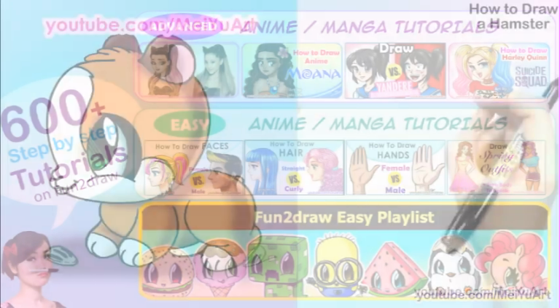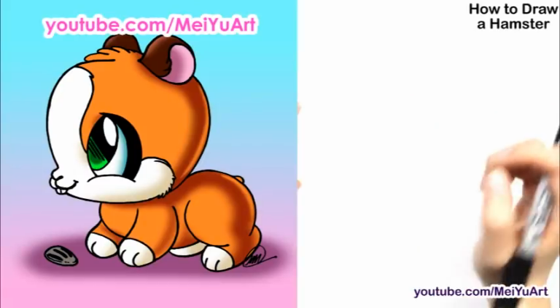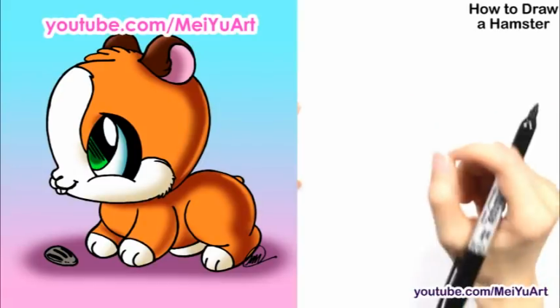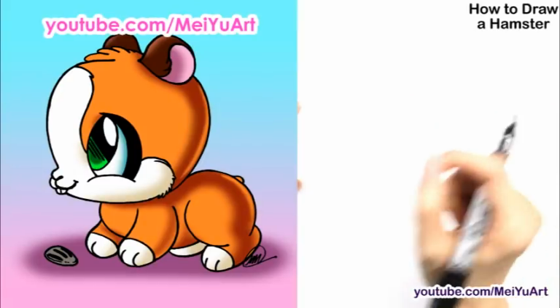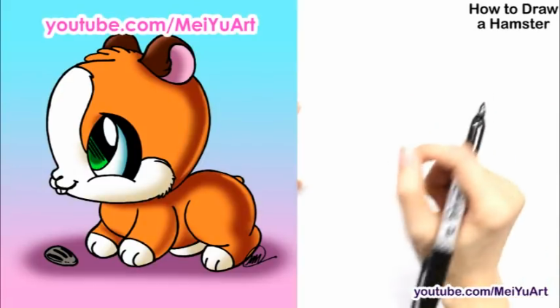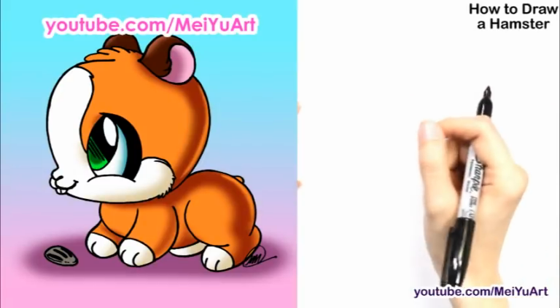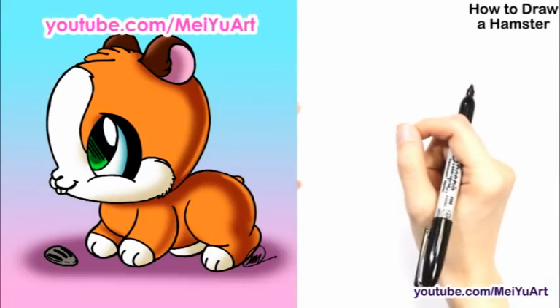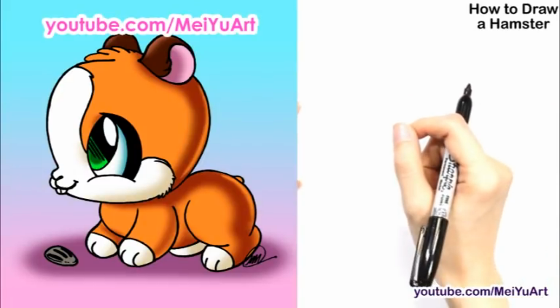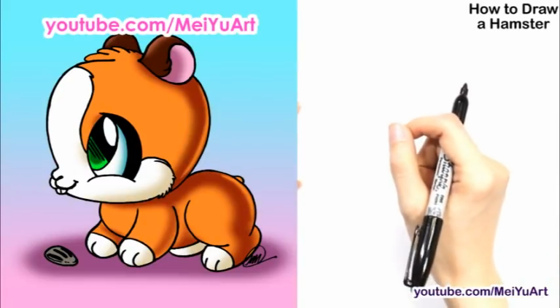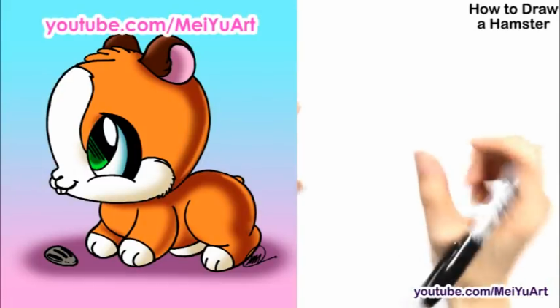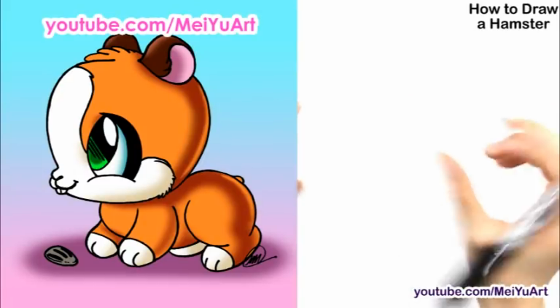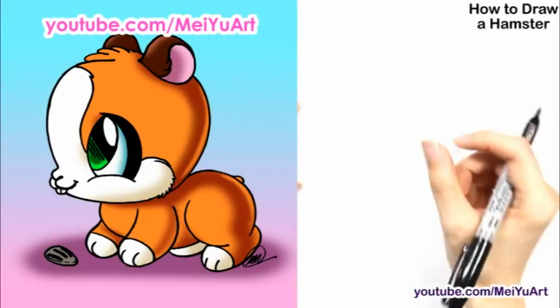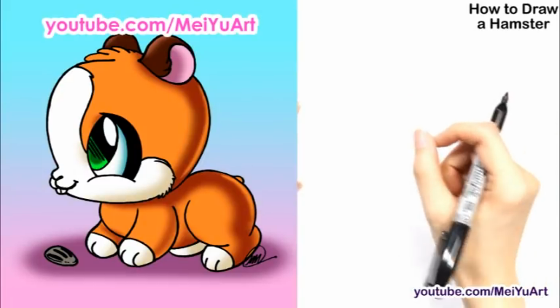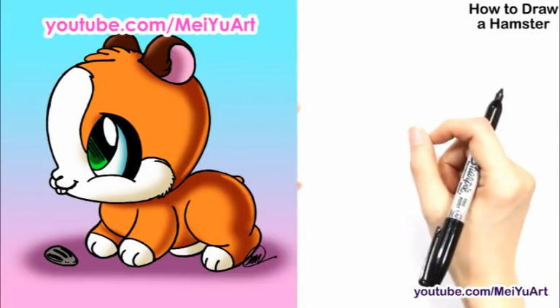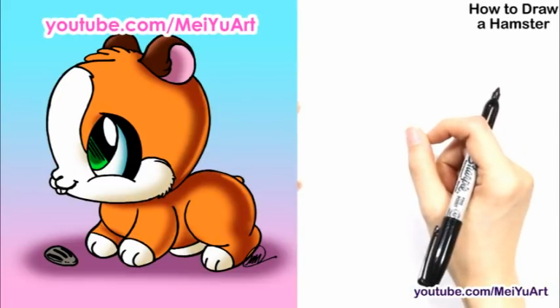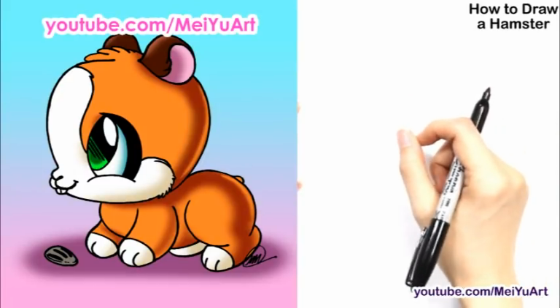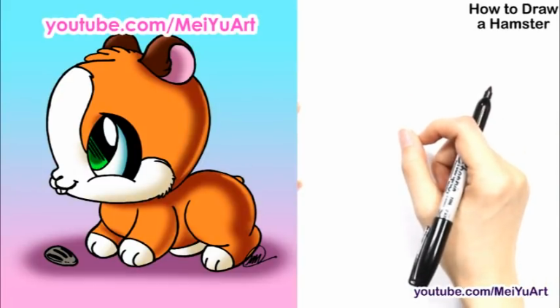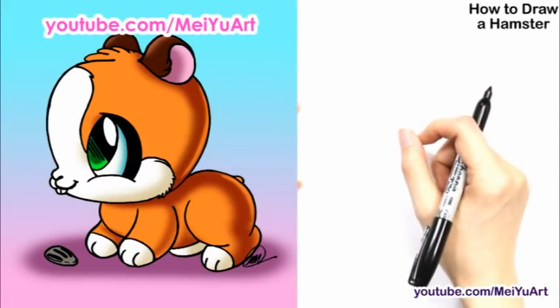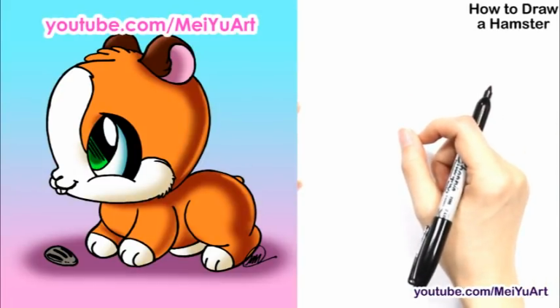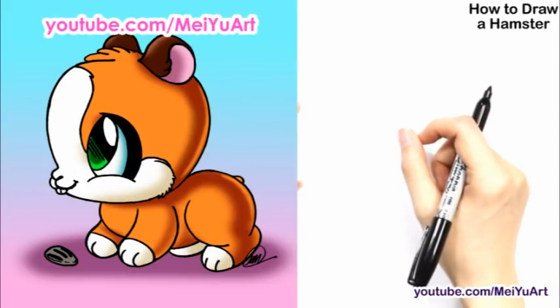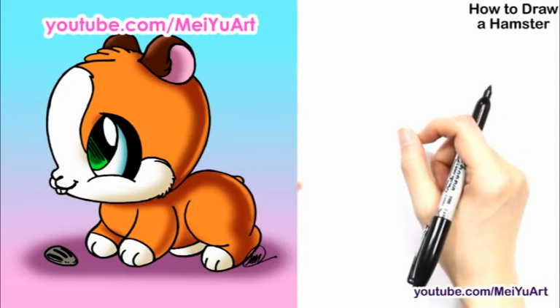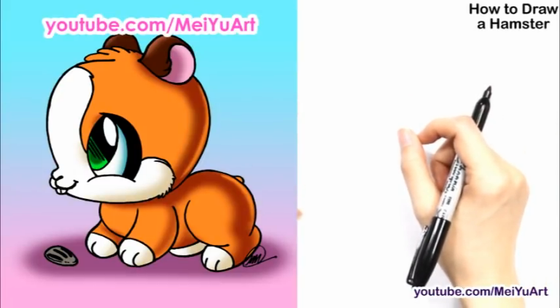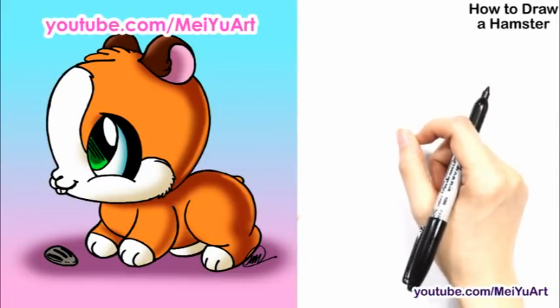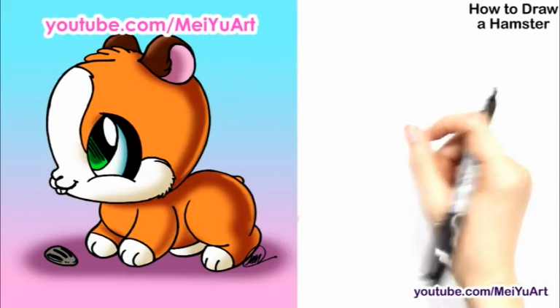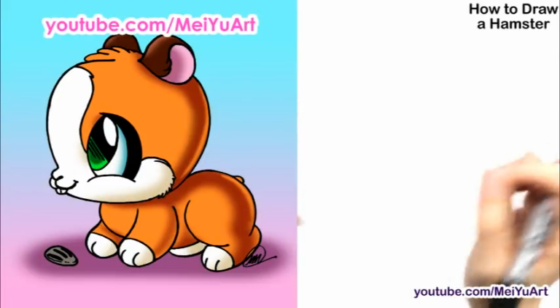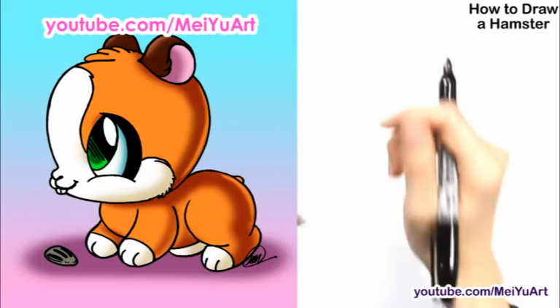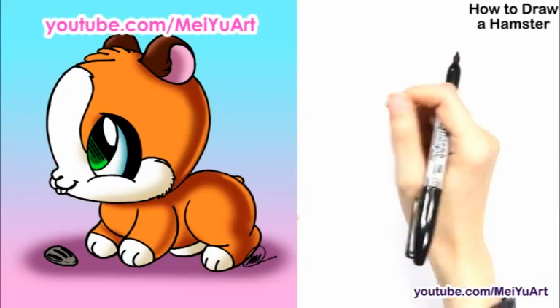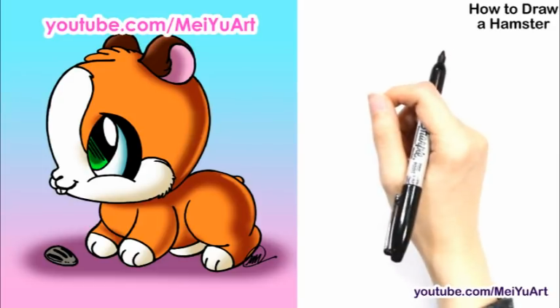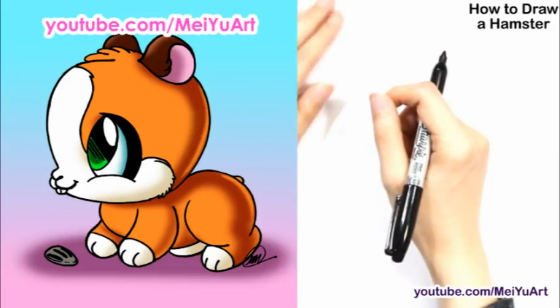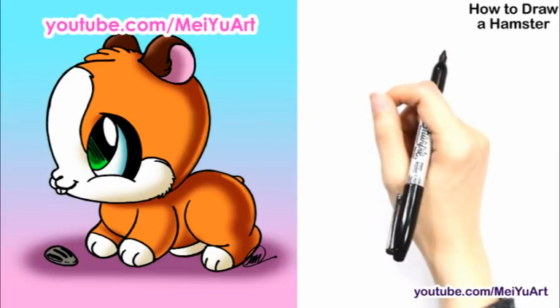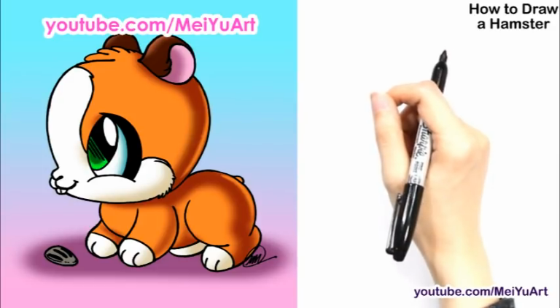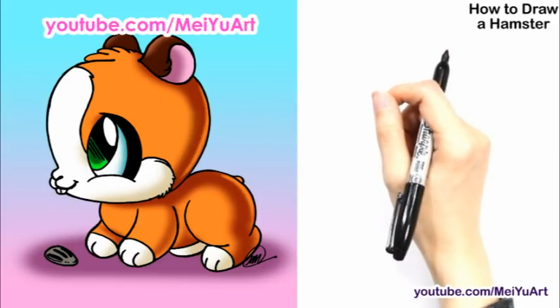Today I'm going to show you how to draw a cute little hamster step-by-step, so follow along so you can learn how to draw one.